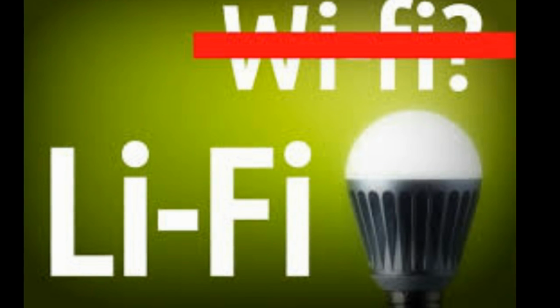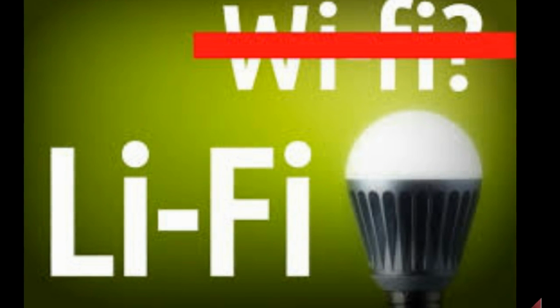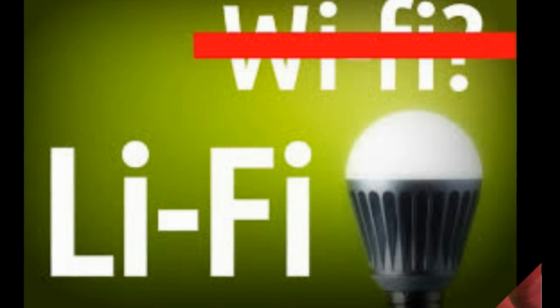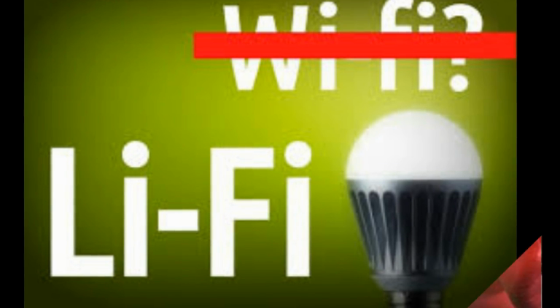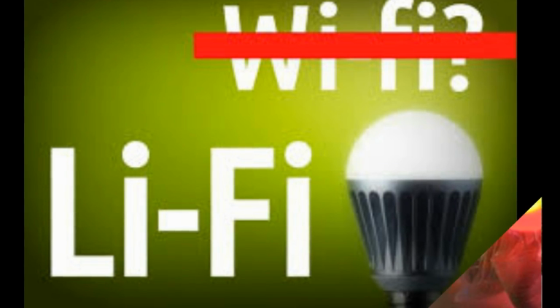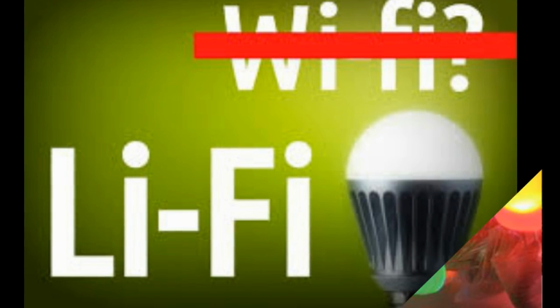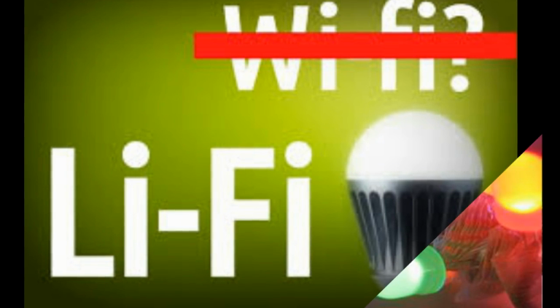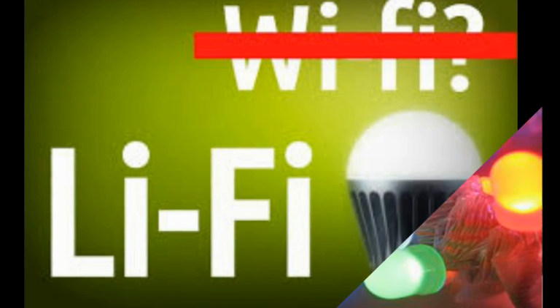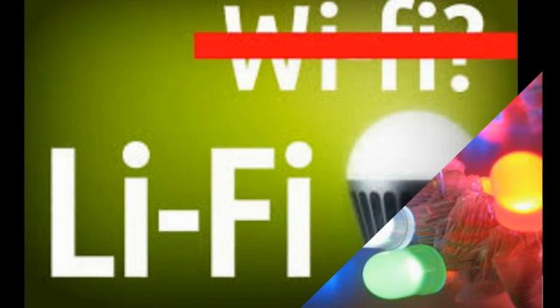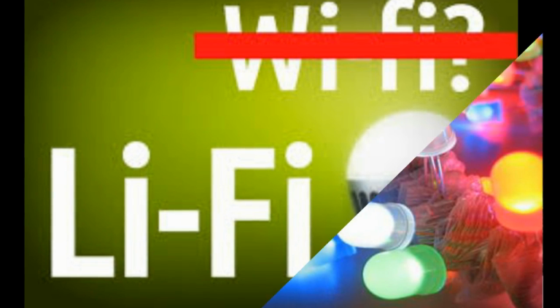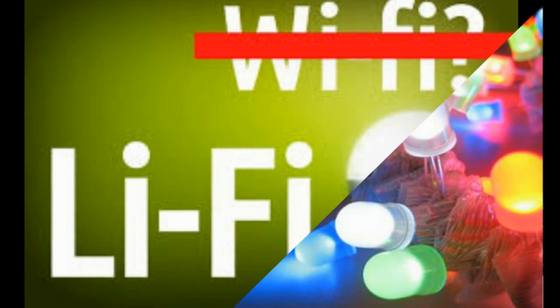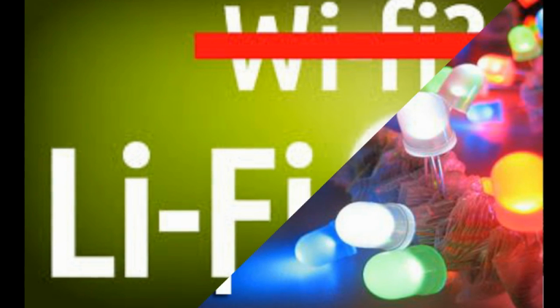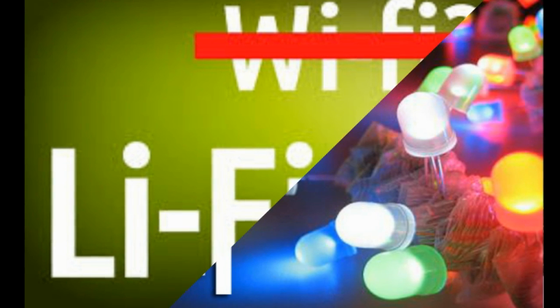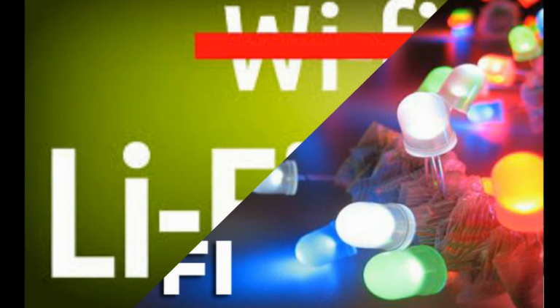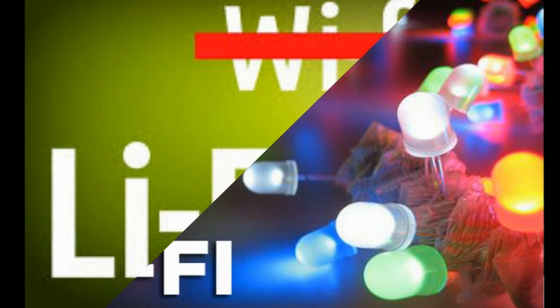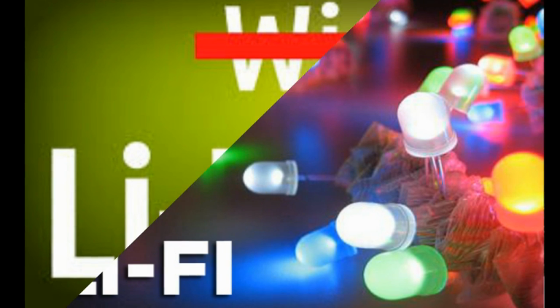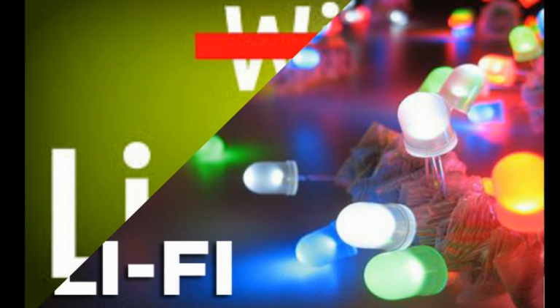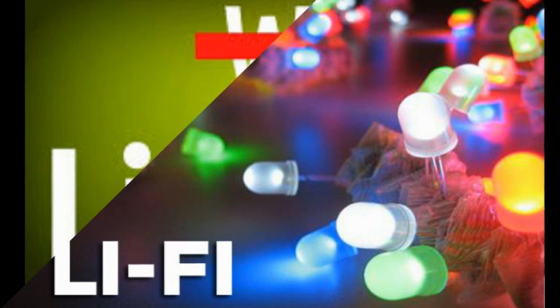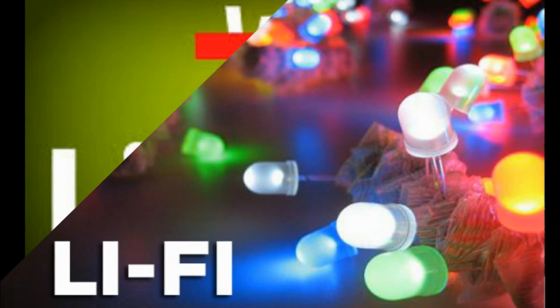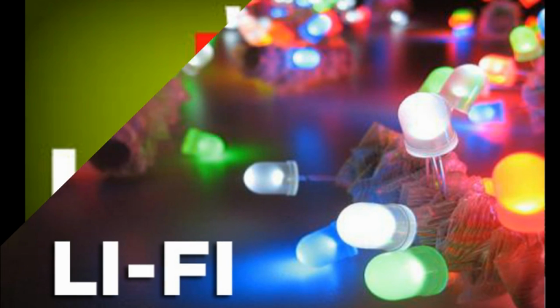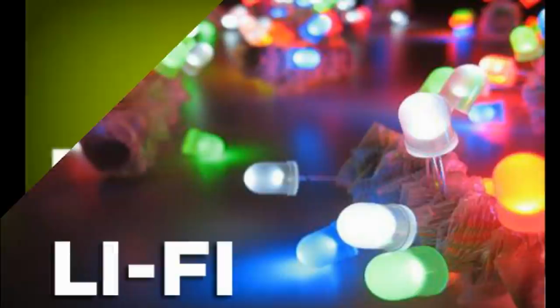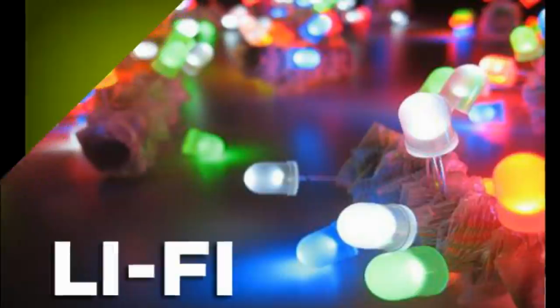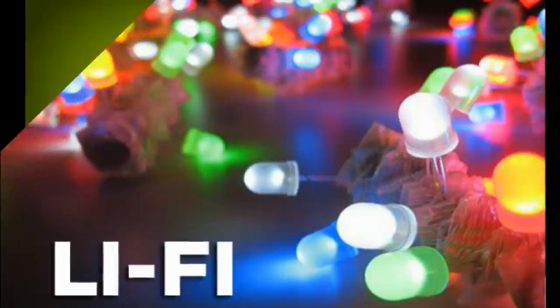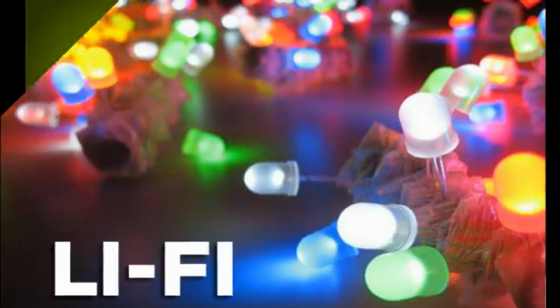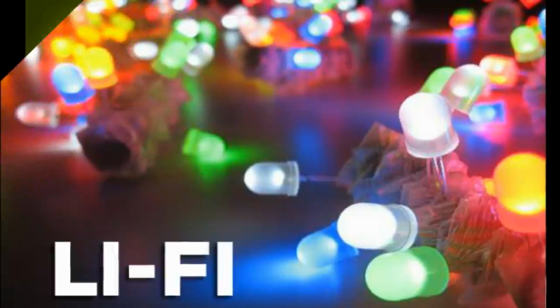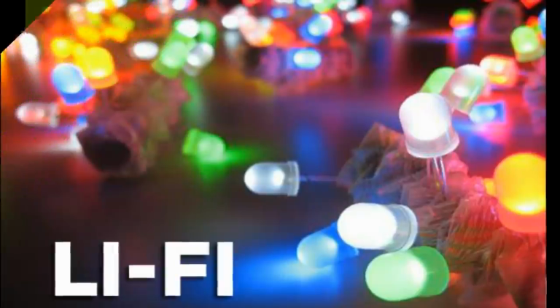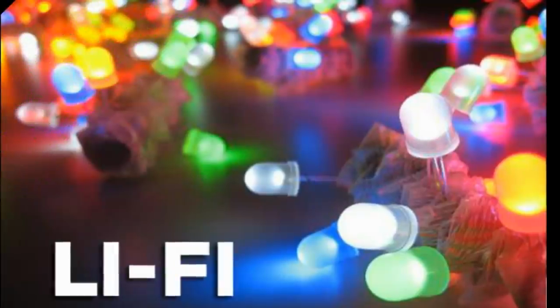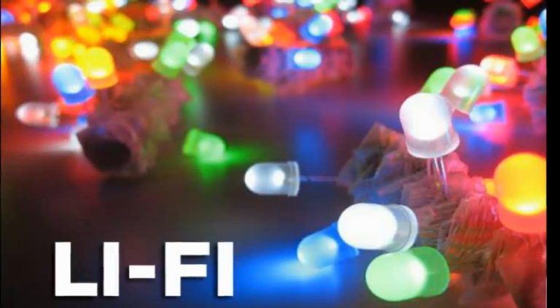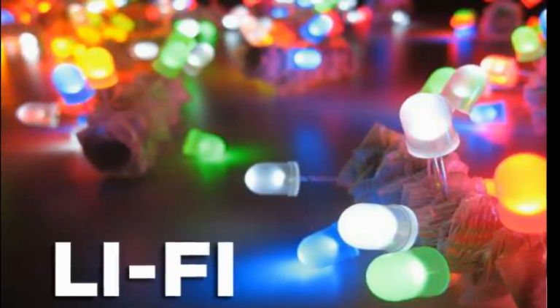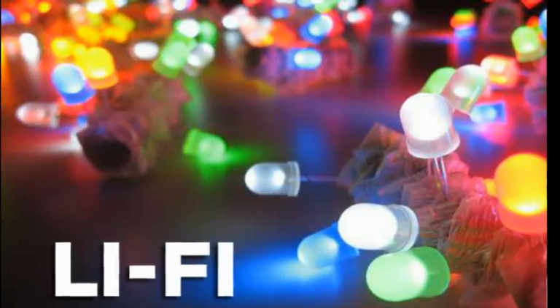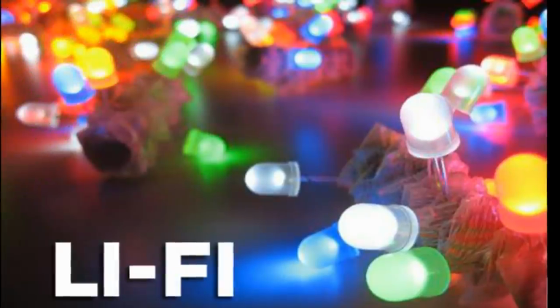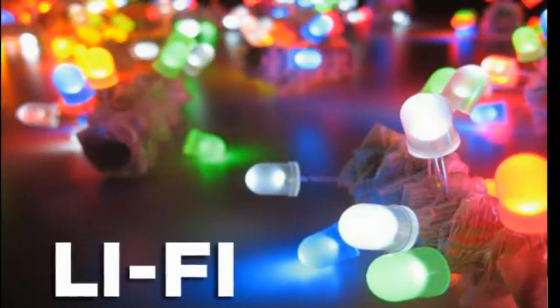Li-Fi utilizes a light source, such as an LED bulb, to deliver speeds of up to 1 Gbps.